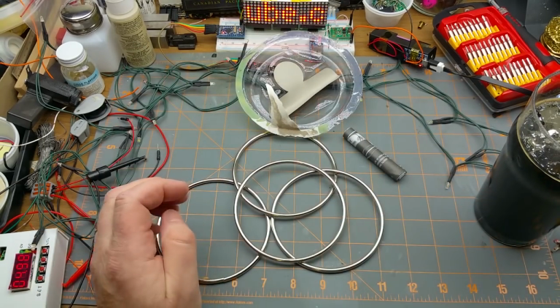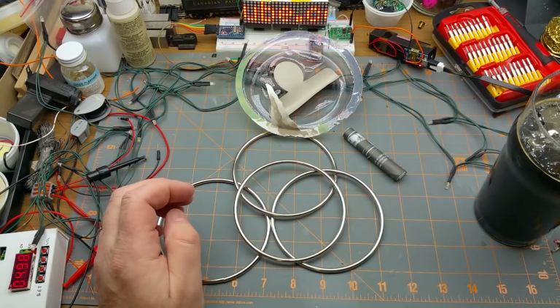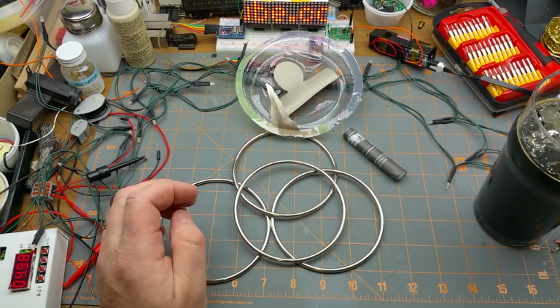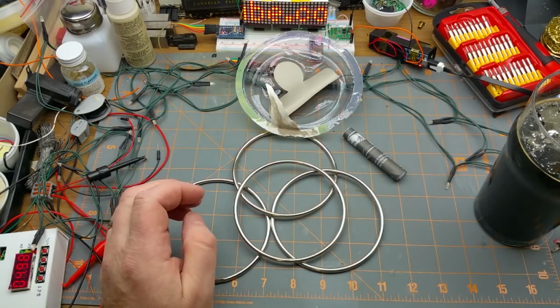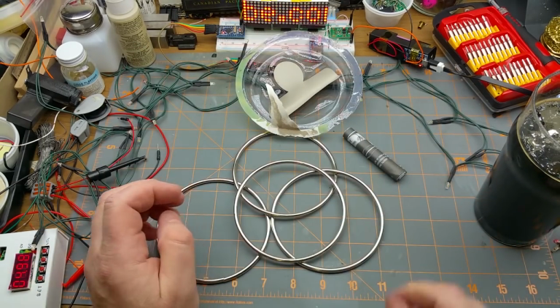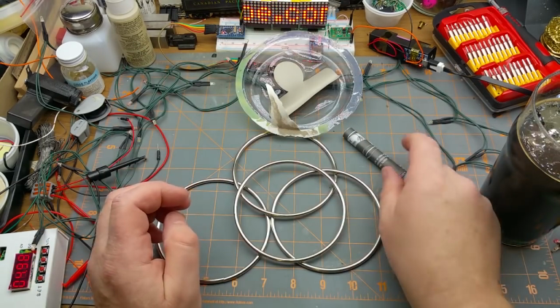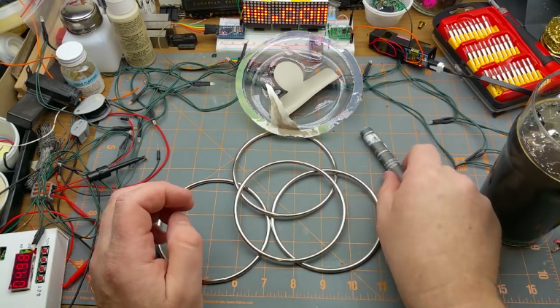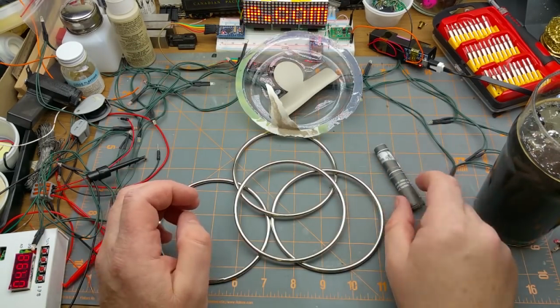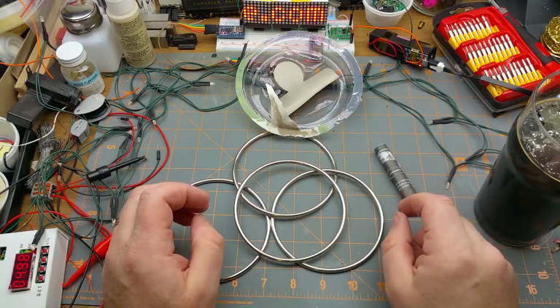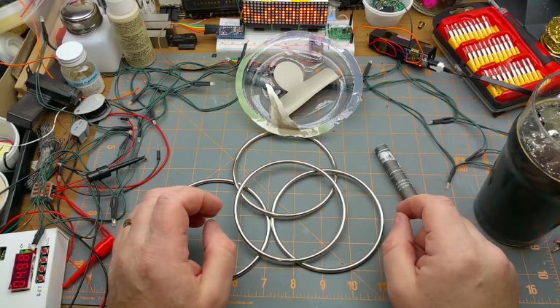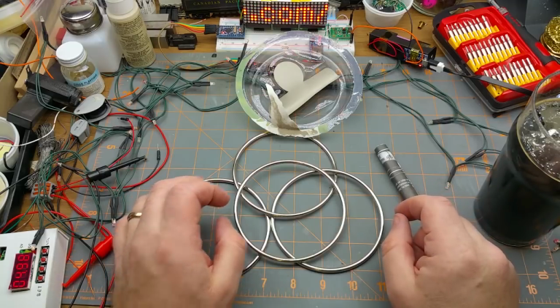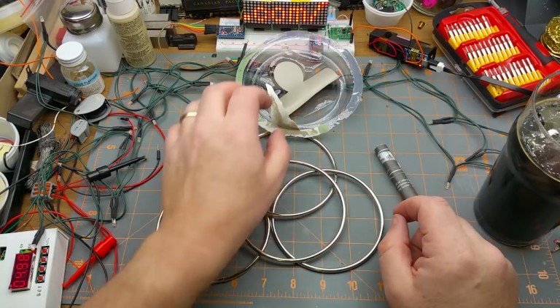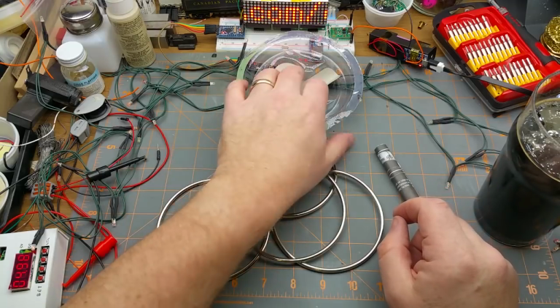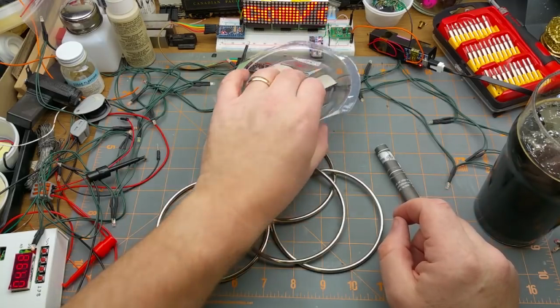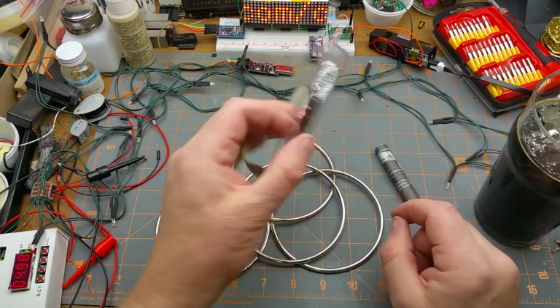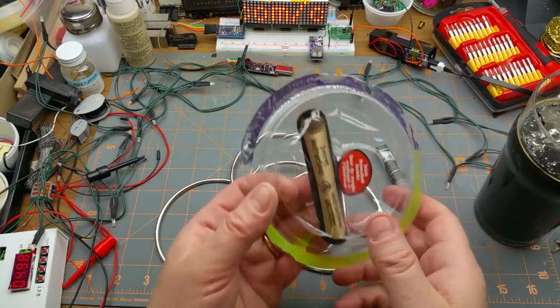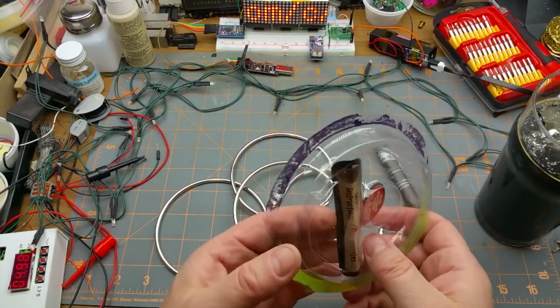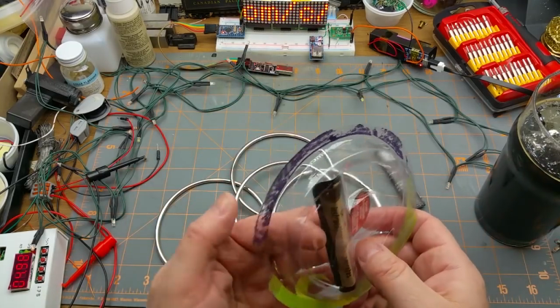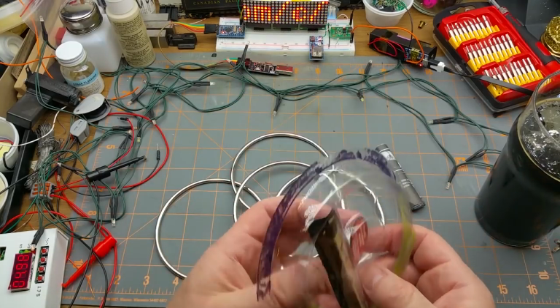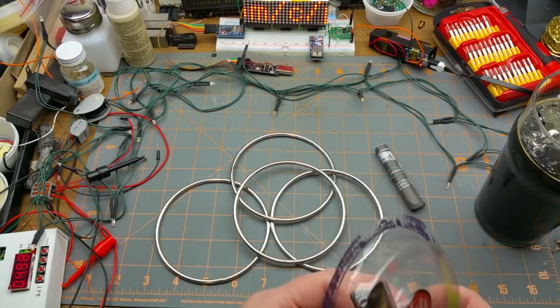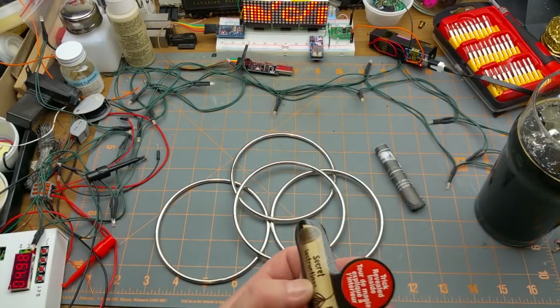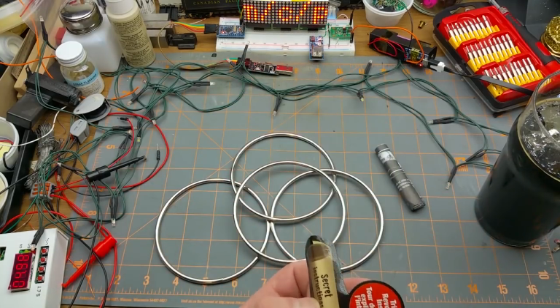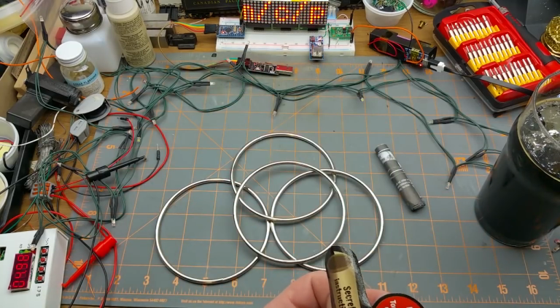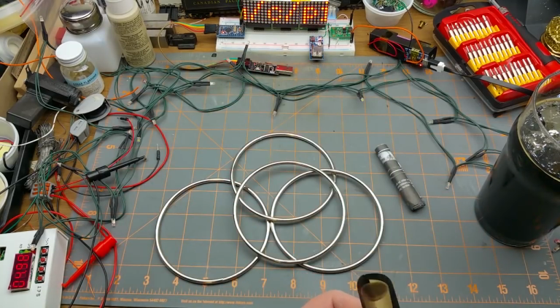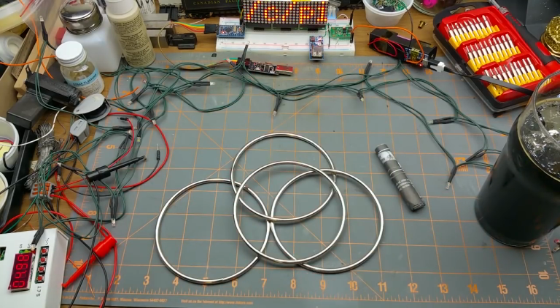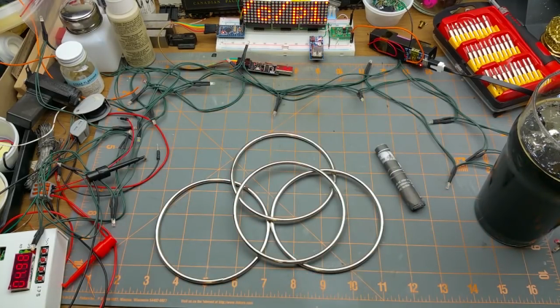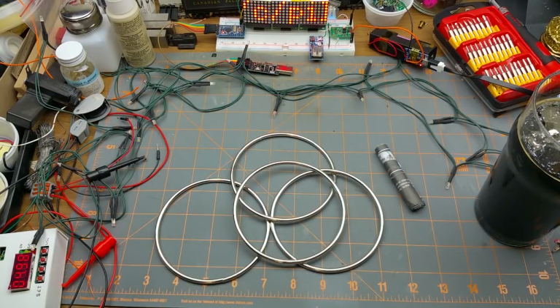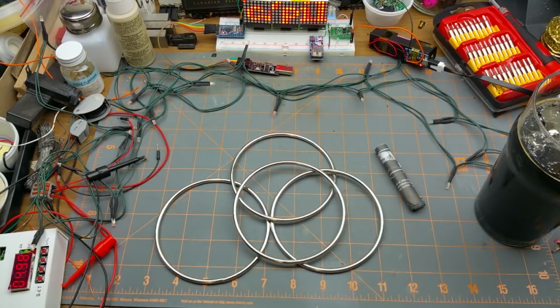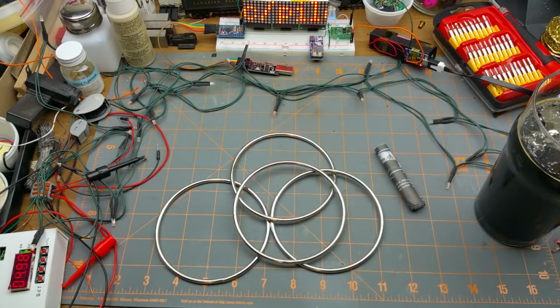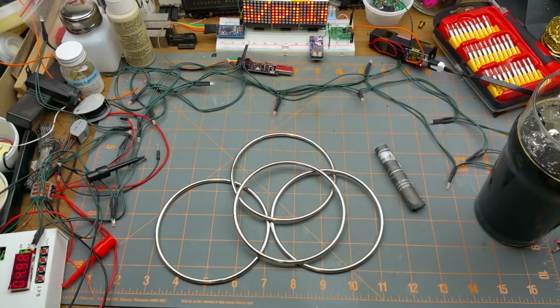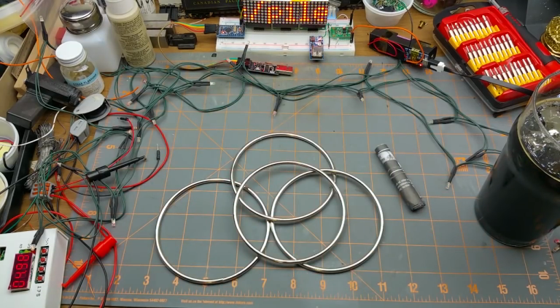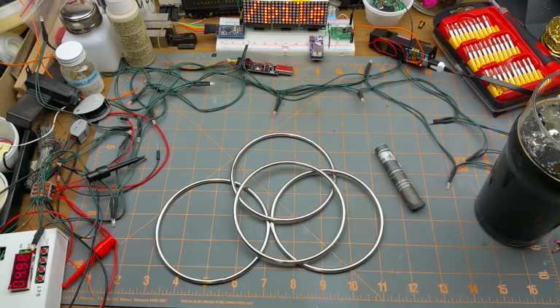Nice solid rings — actually, for a dollar store item, just being solid rings is impressive.